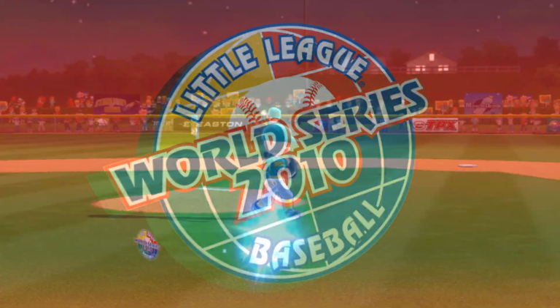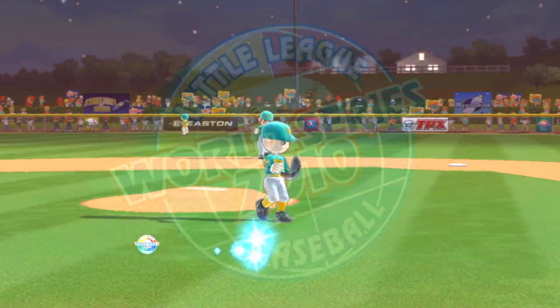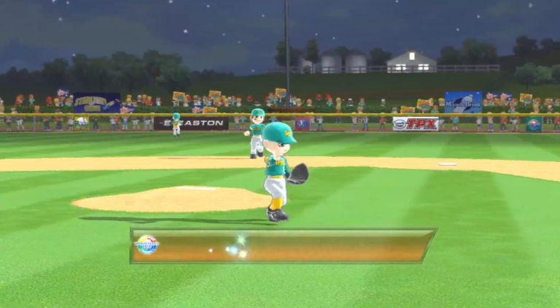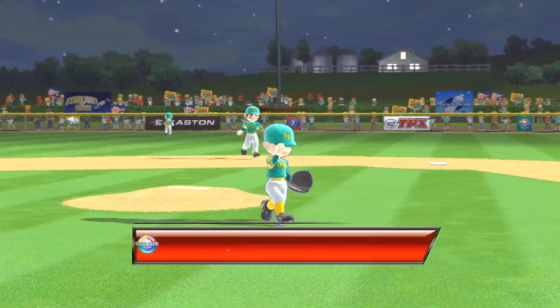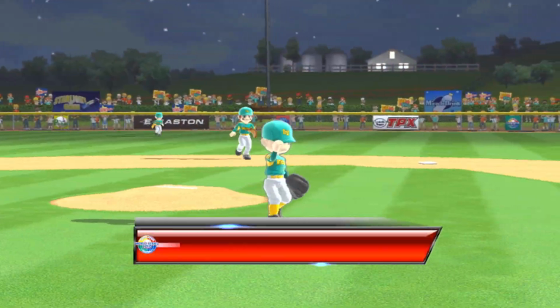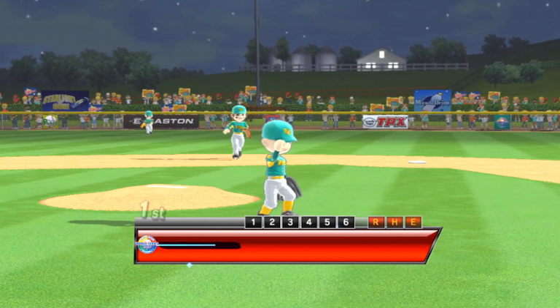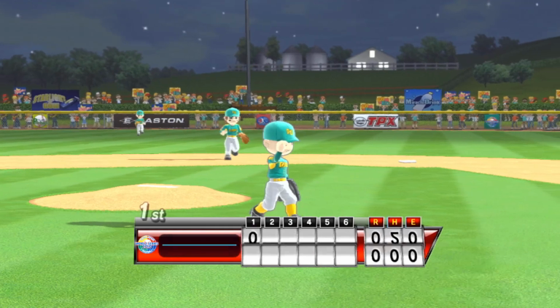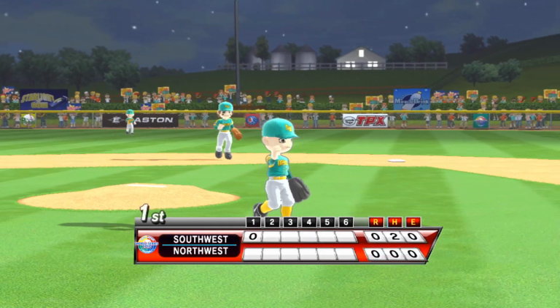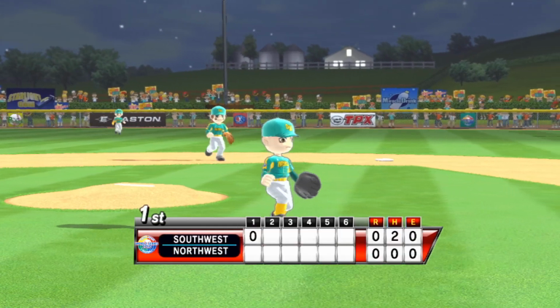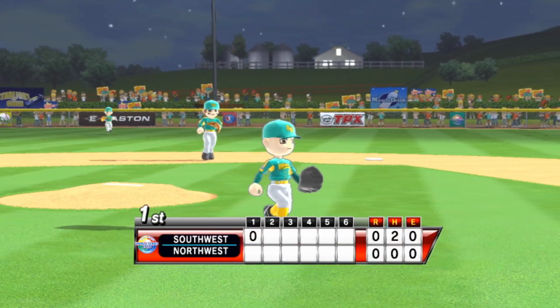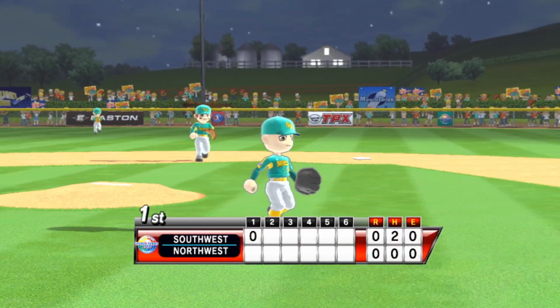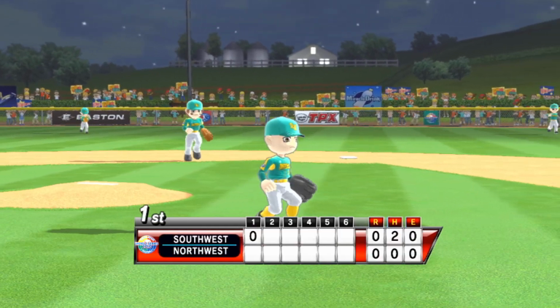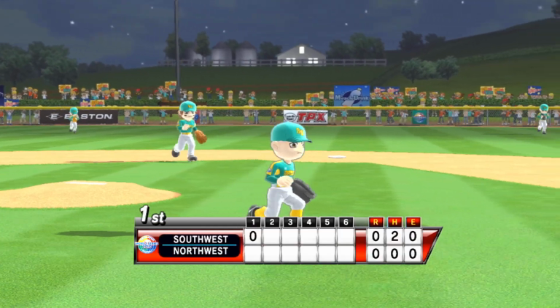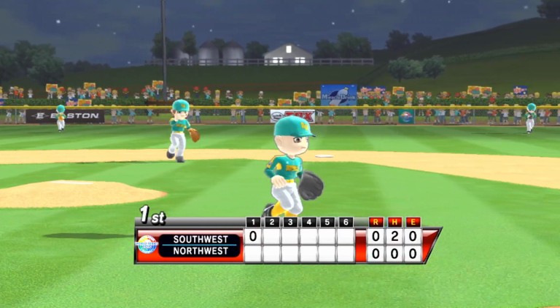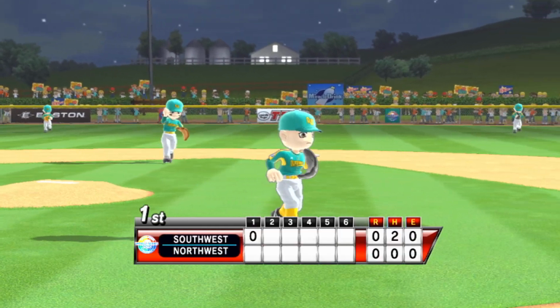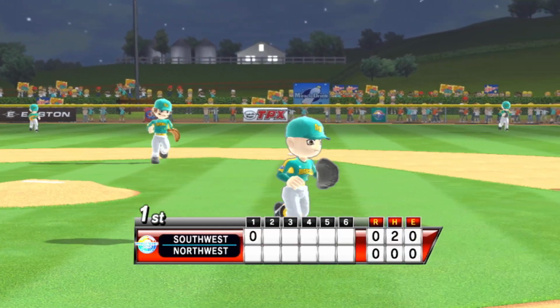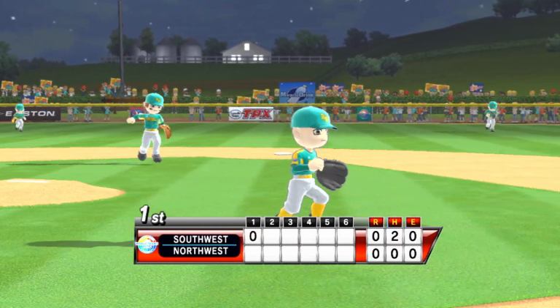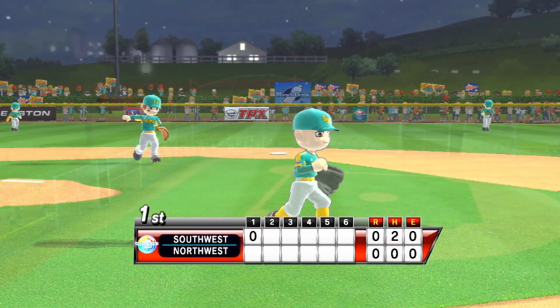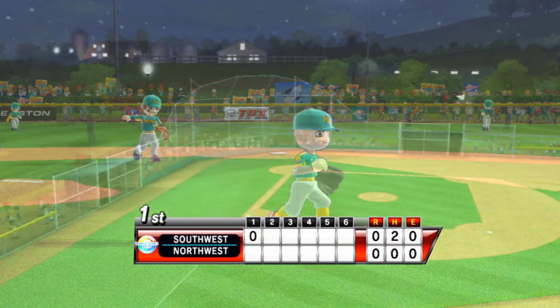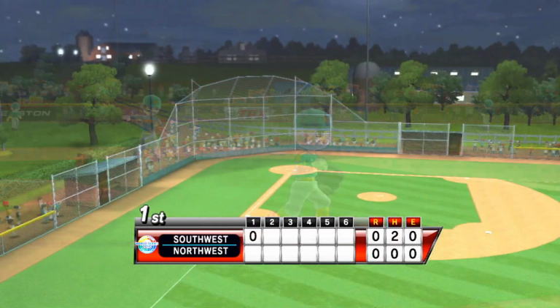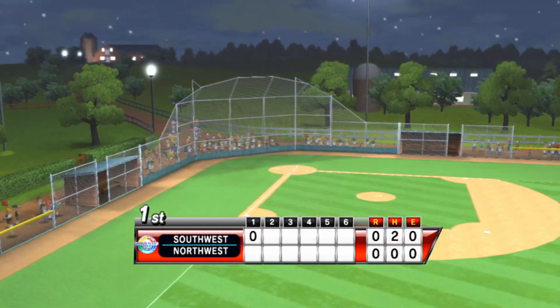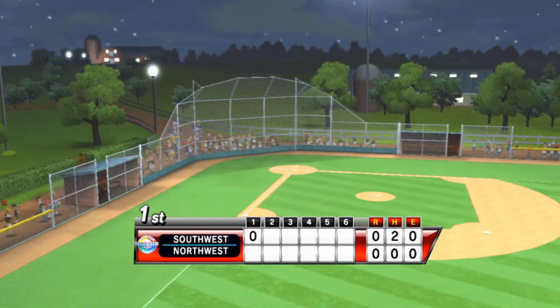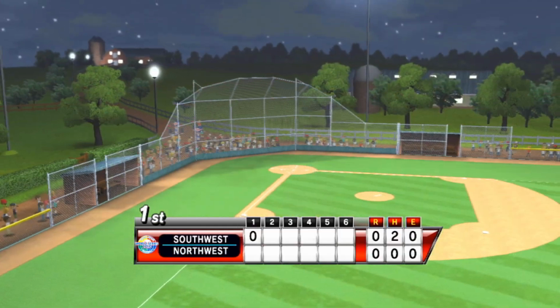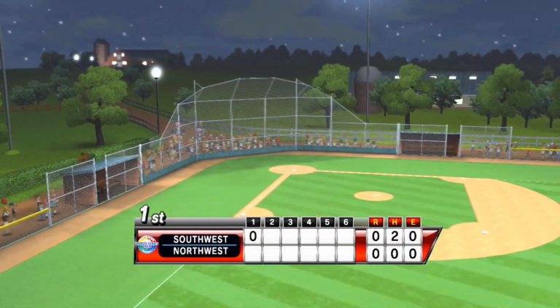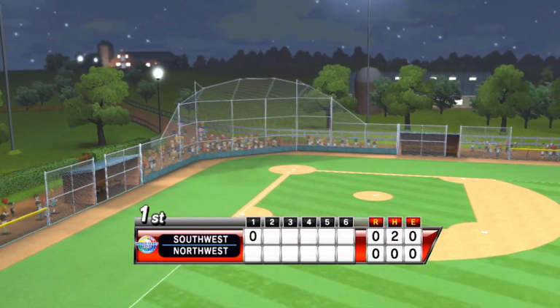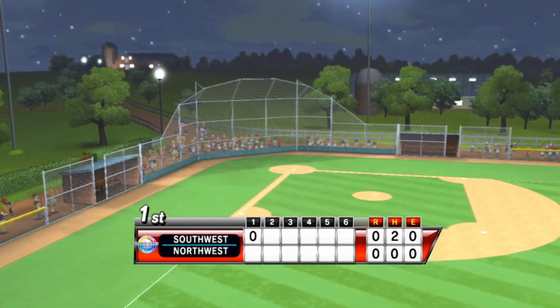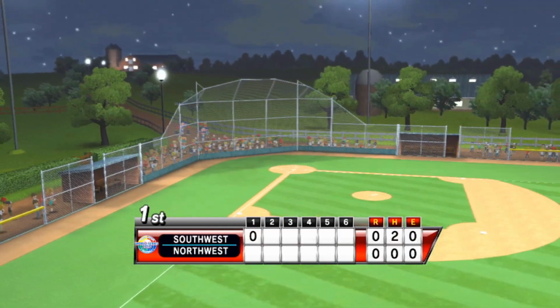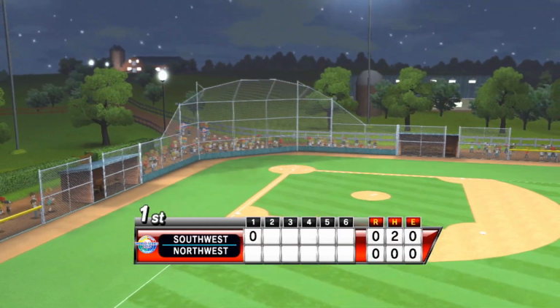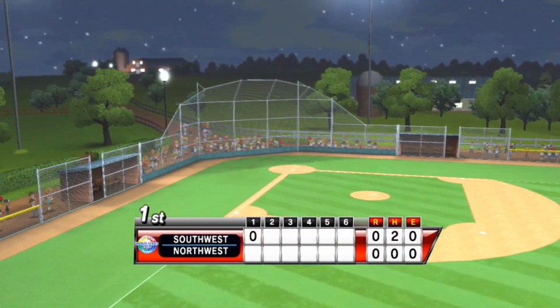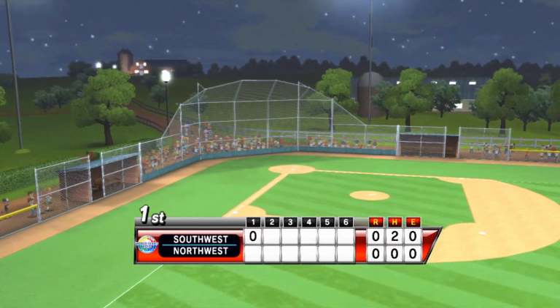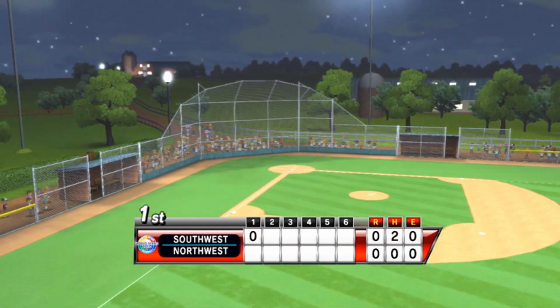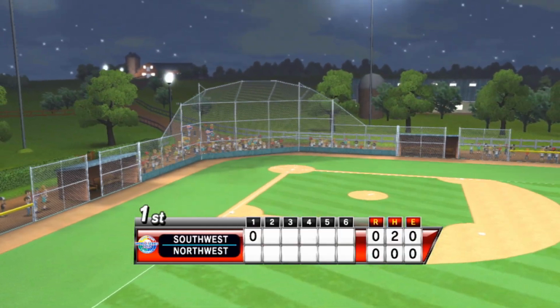The problem with night games is that it might be past the bedtime of a couple of our players here.